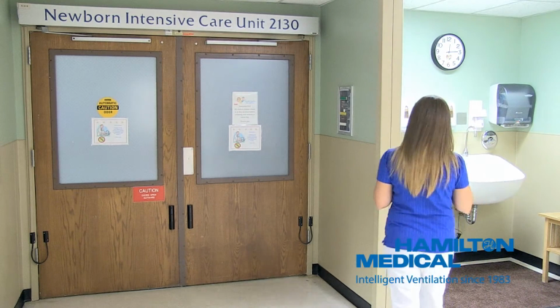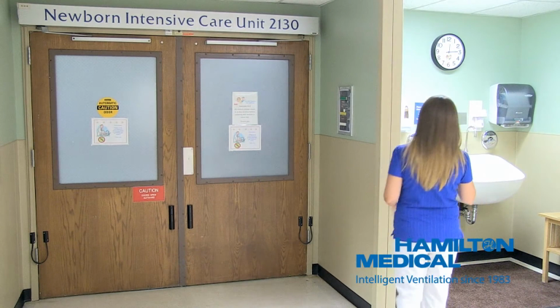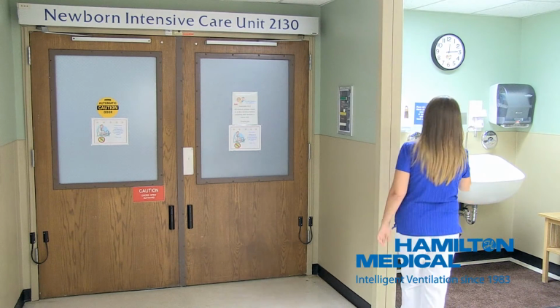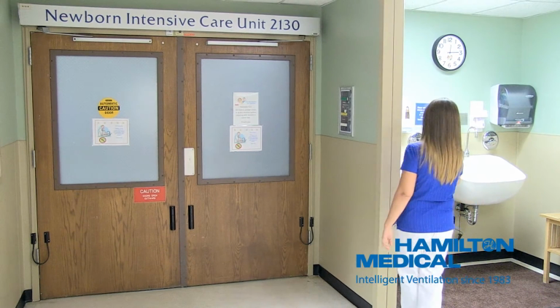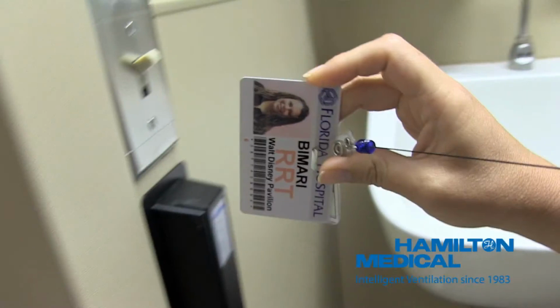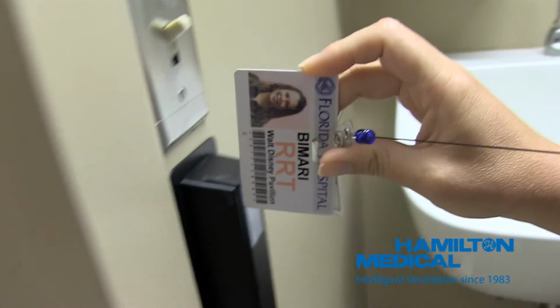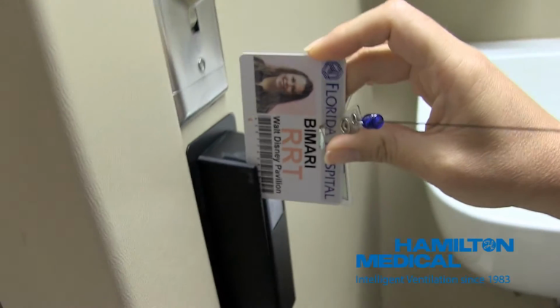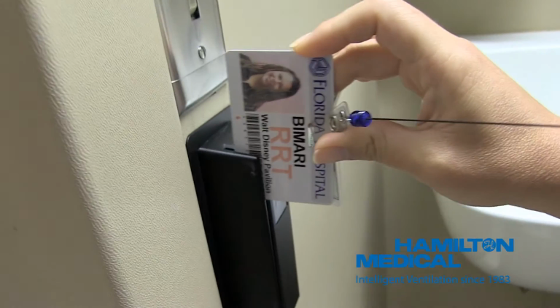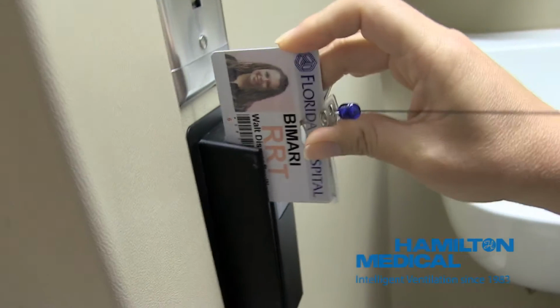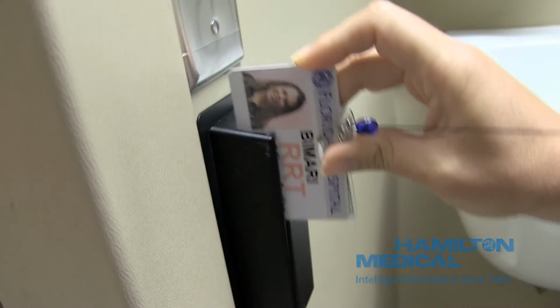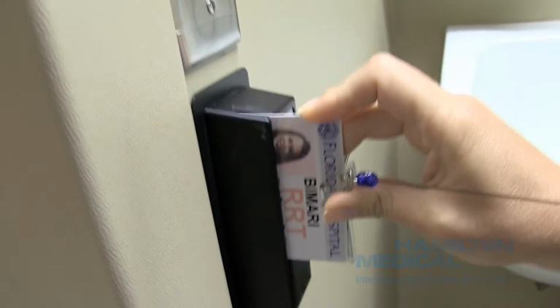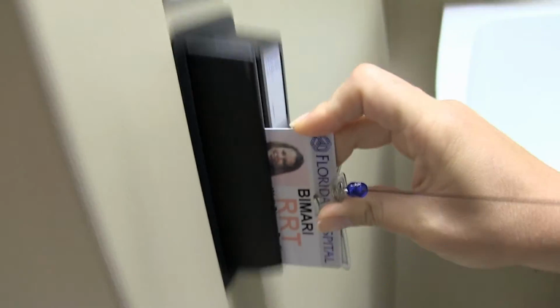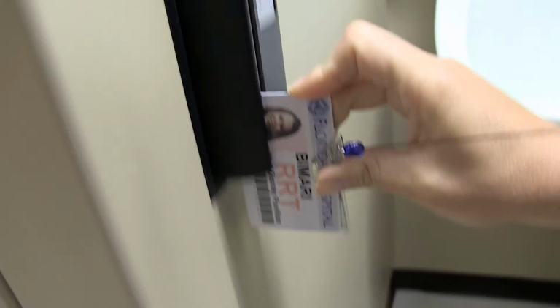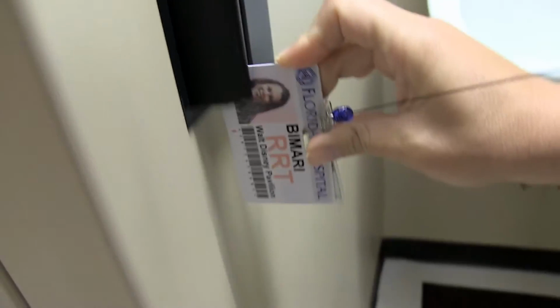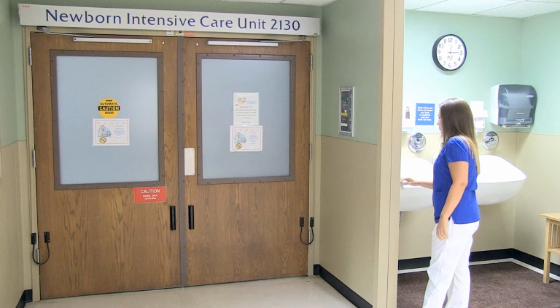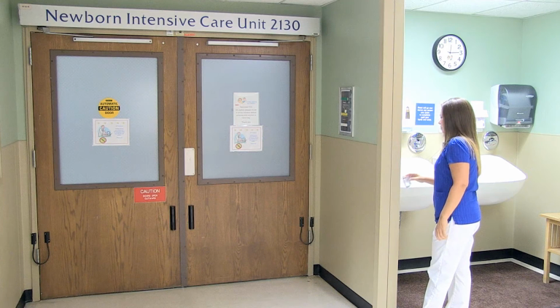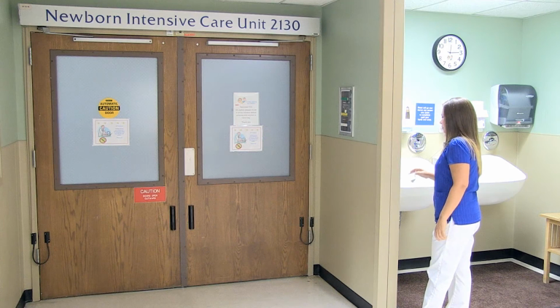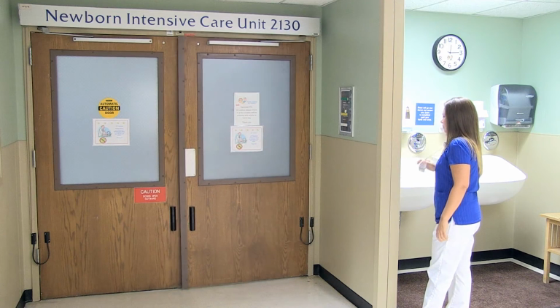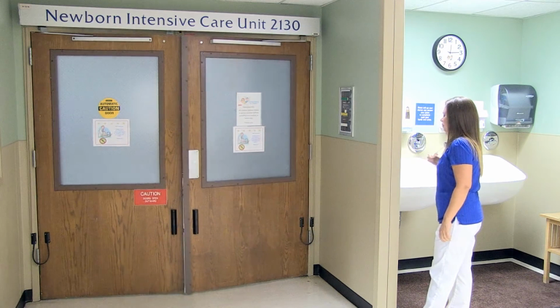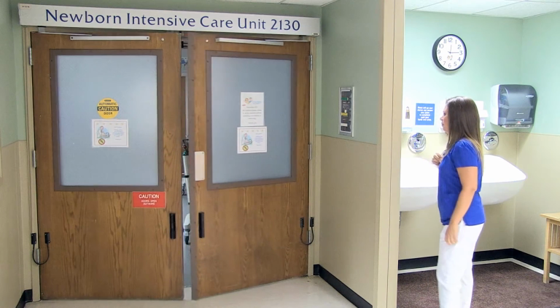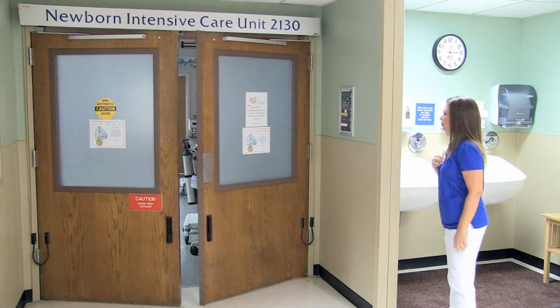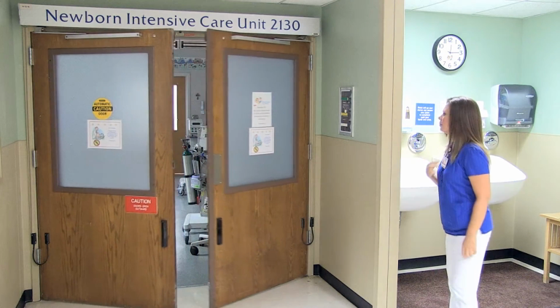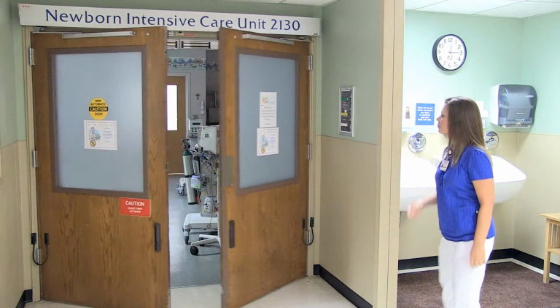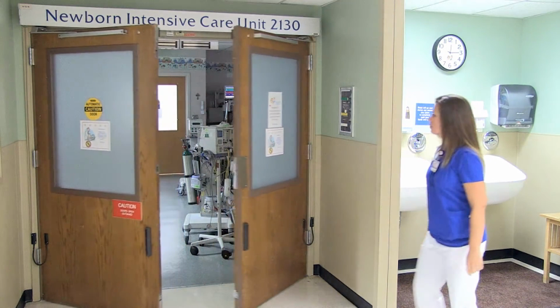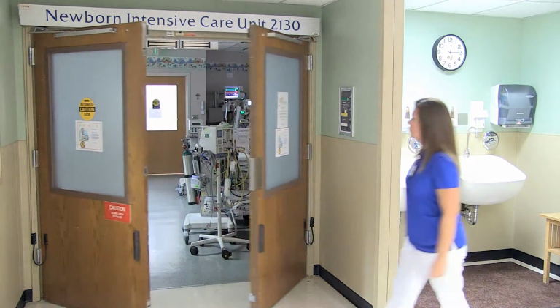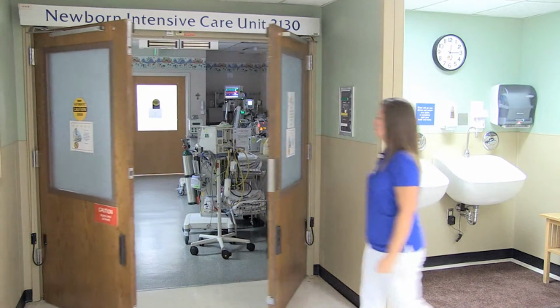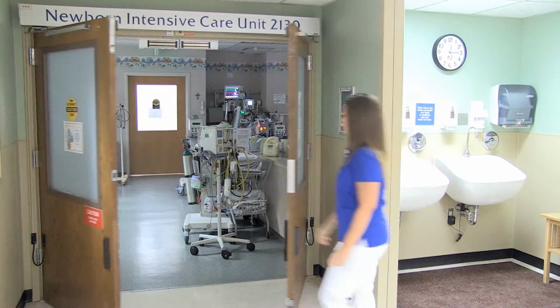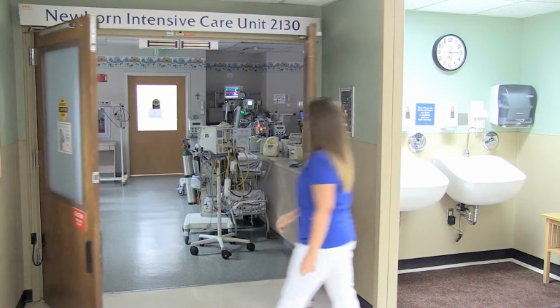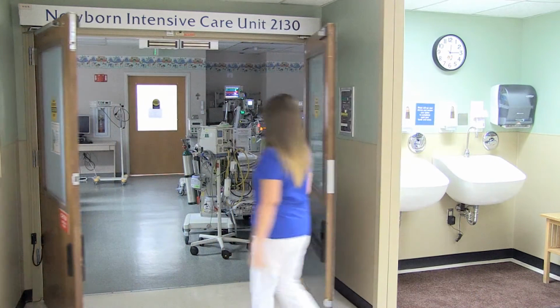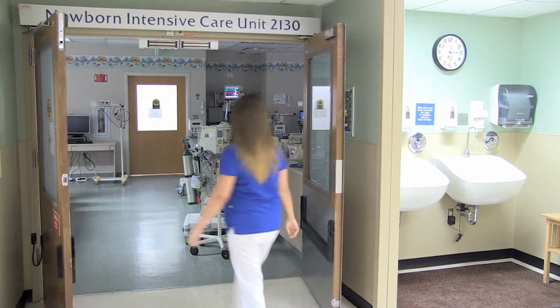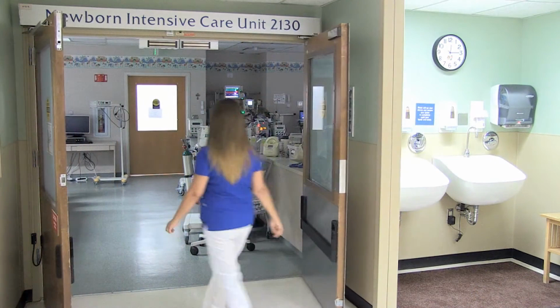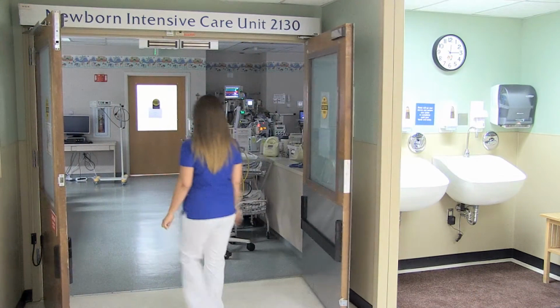My name is Pimari Truren. I'm a respiratory therapy clinical supervisor at the Flora Hospital Children's Hospital in Orlando.